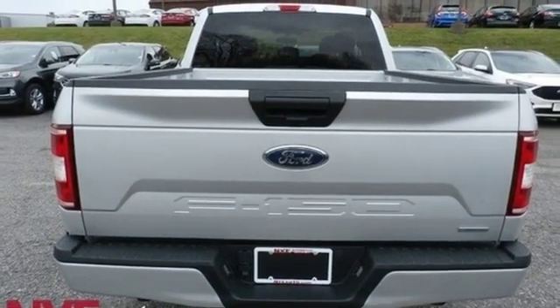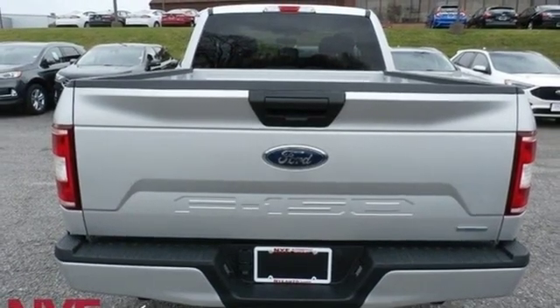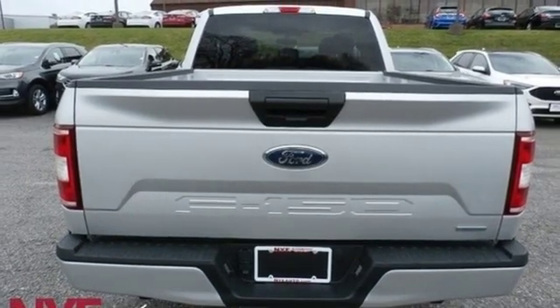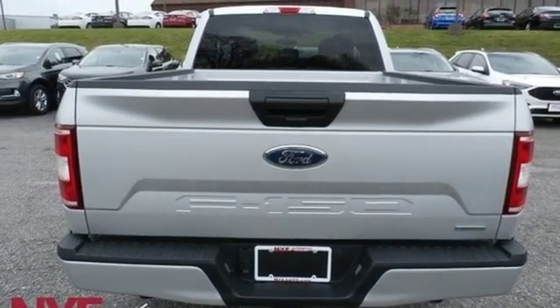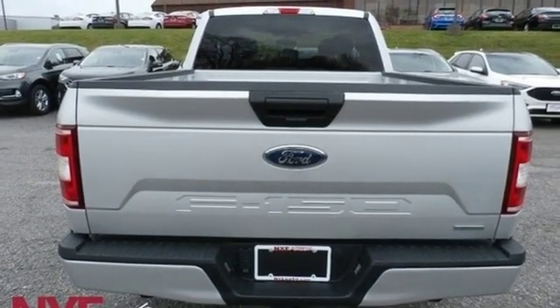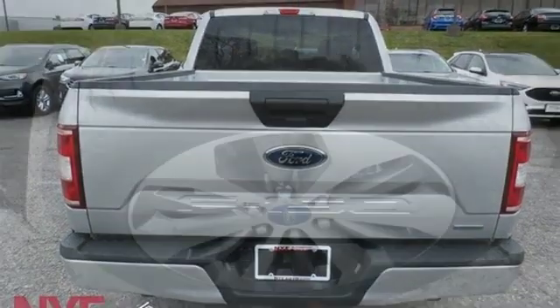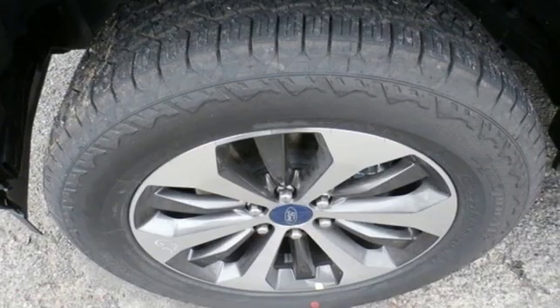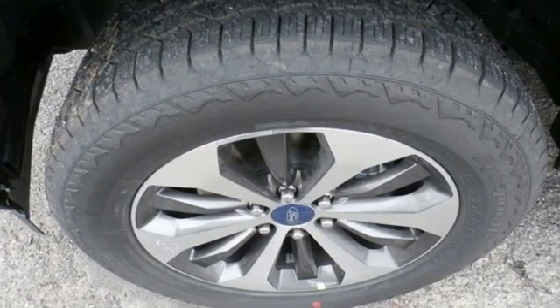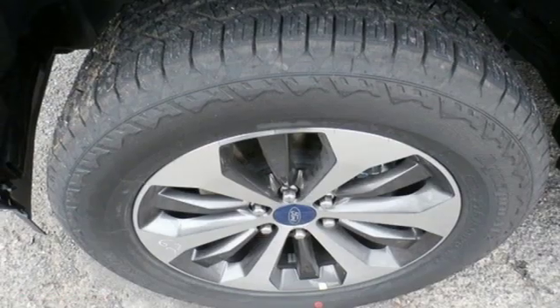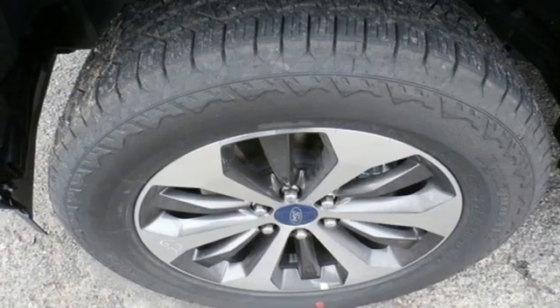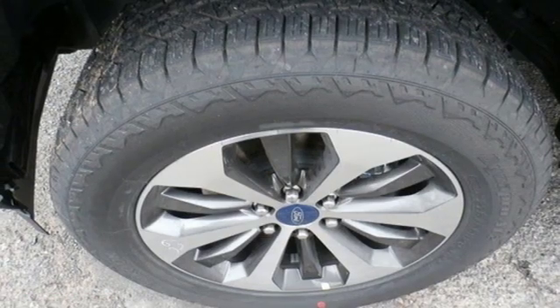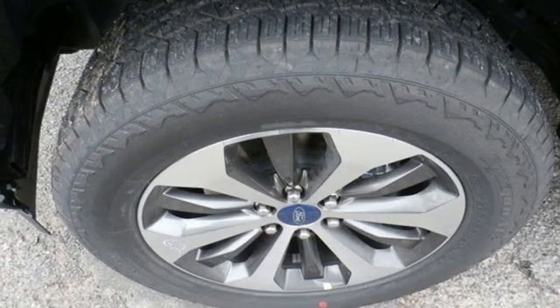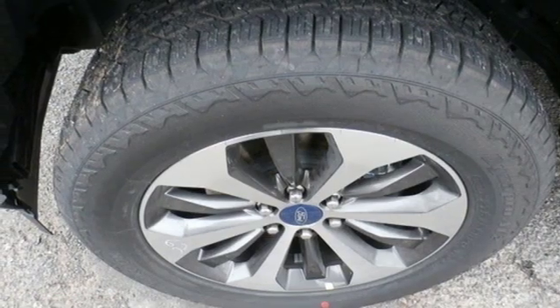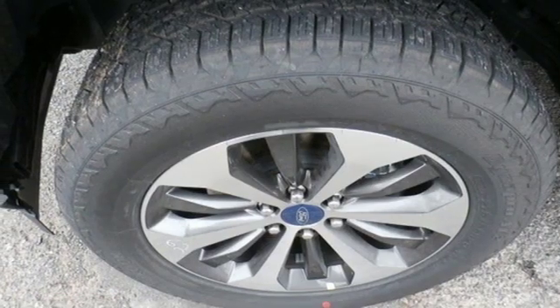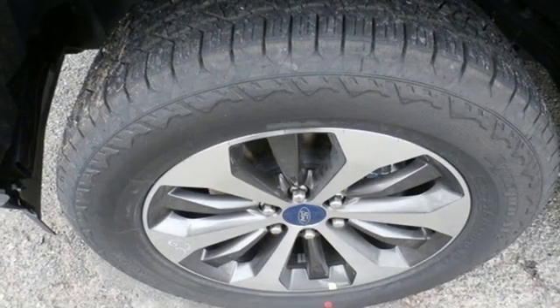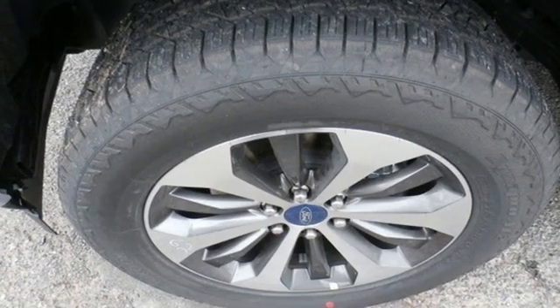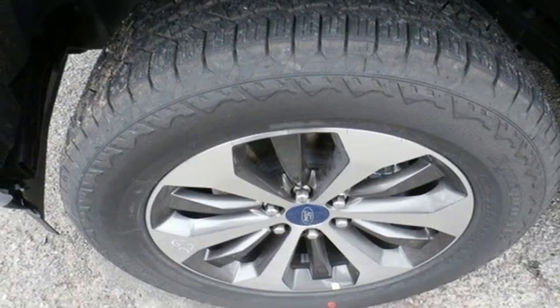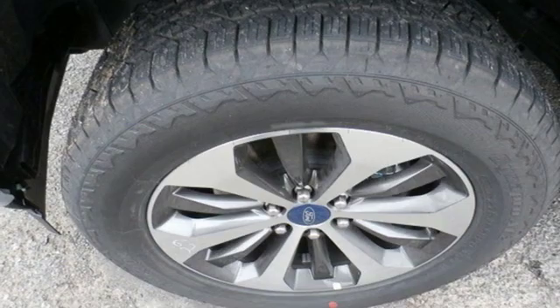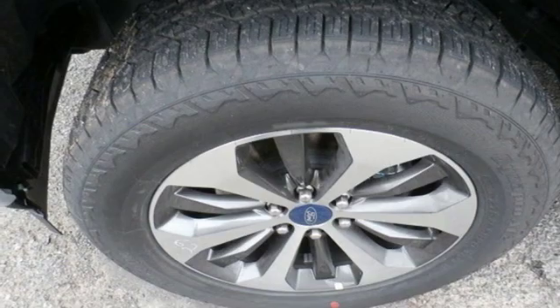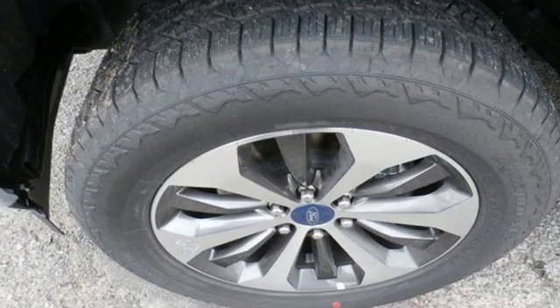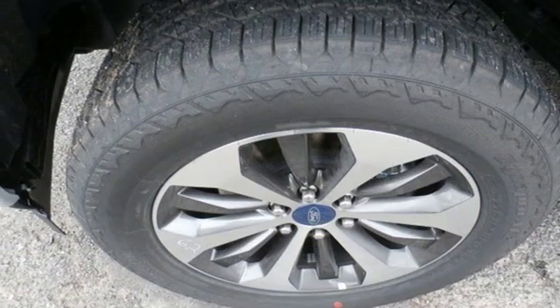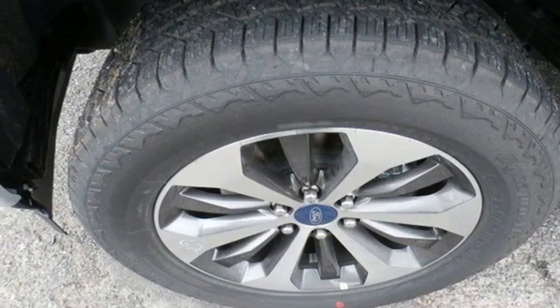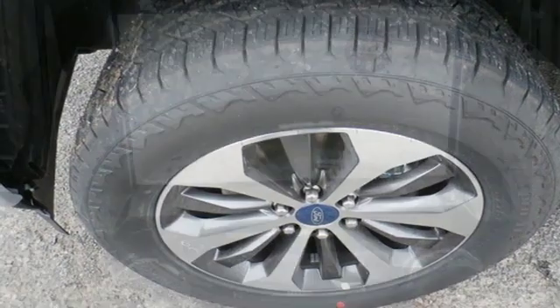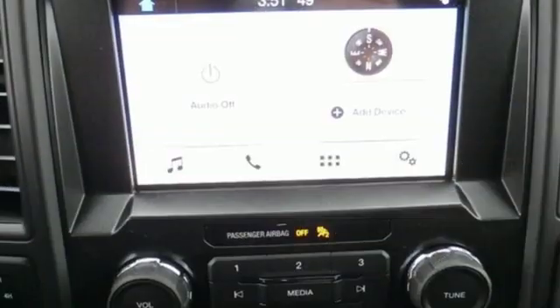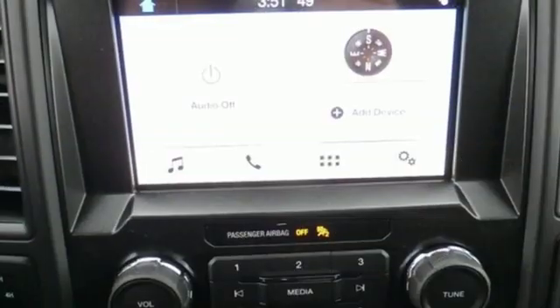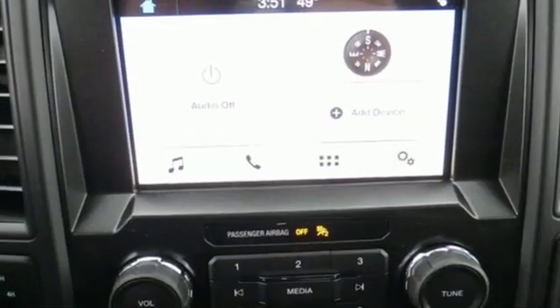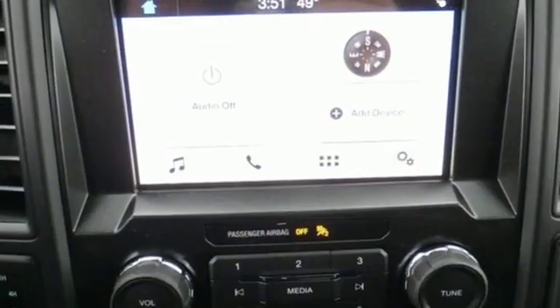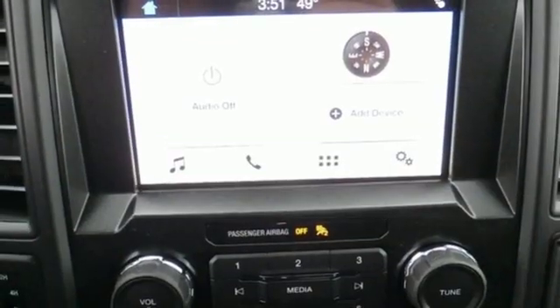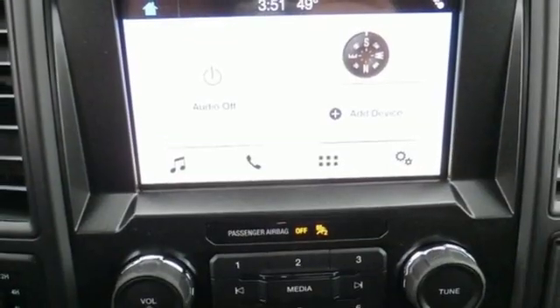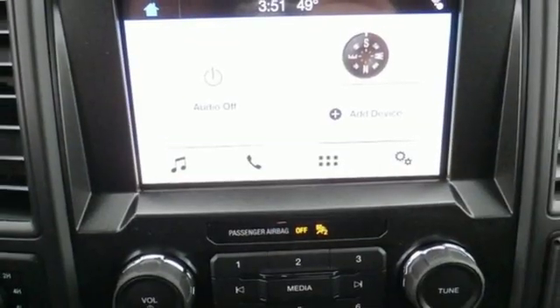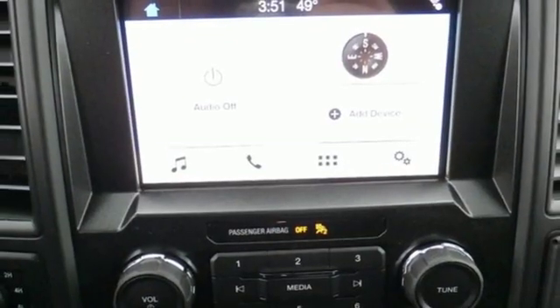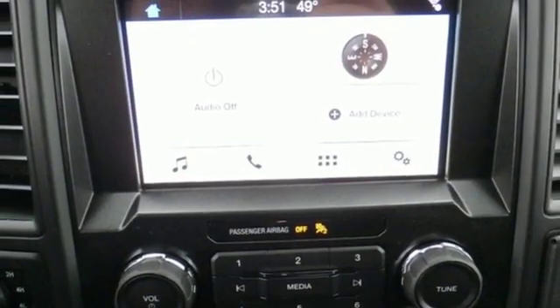V6 engine, active grille shutters, electronic shift on the fly, and 3 12-volt power outlets.